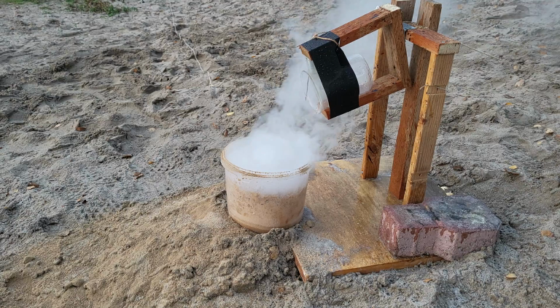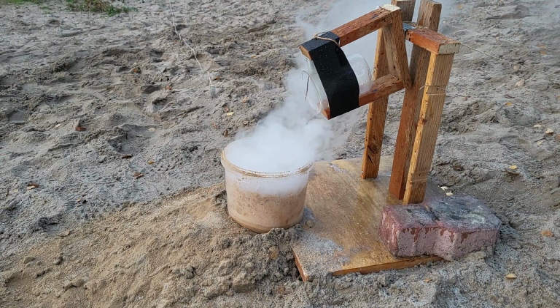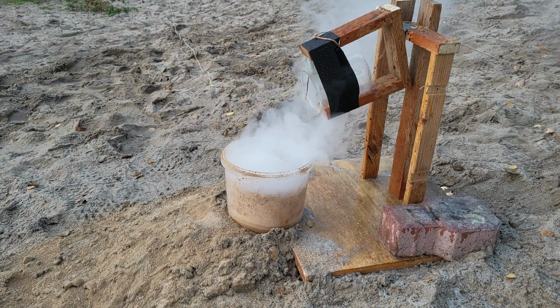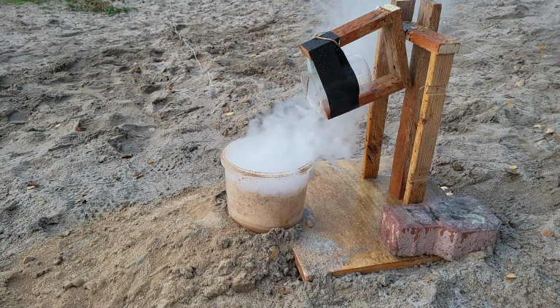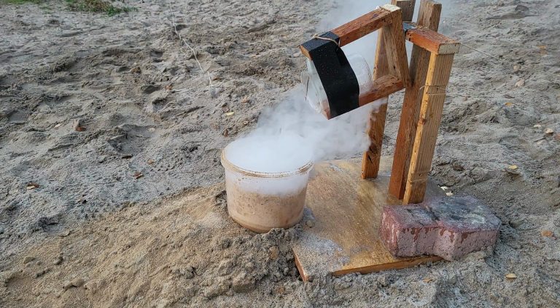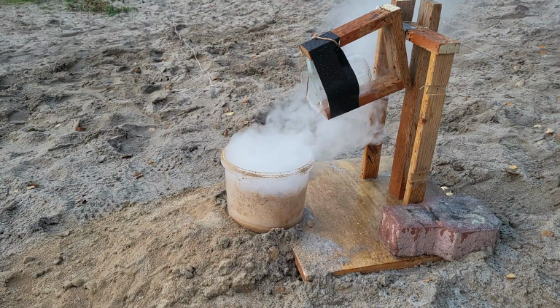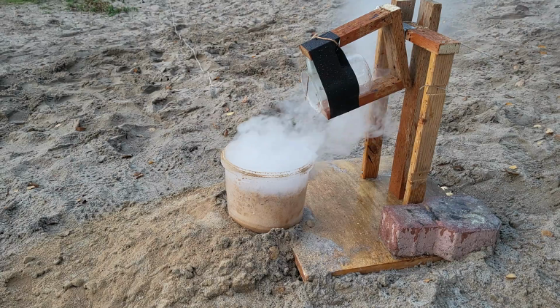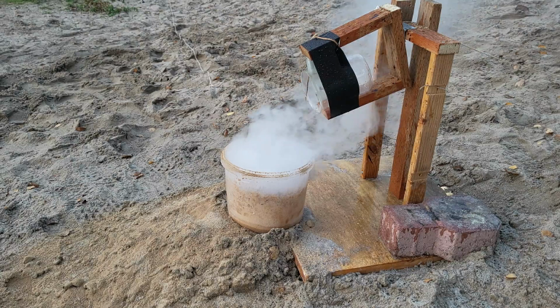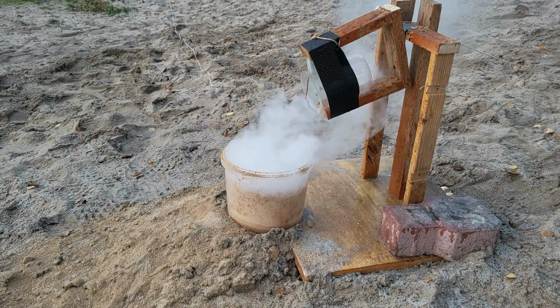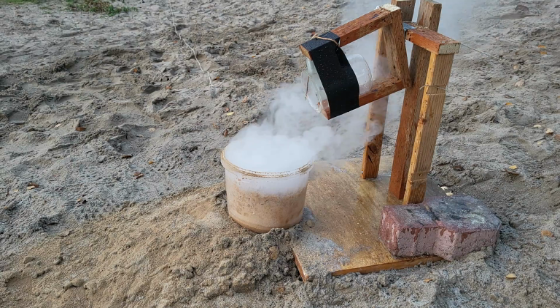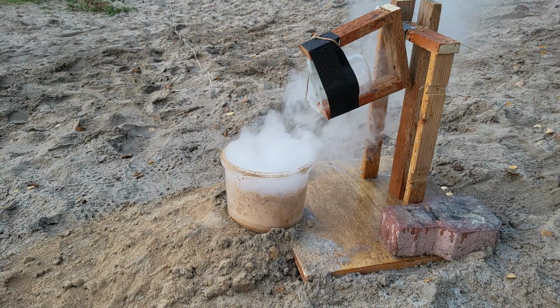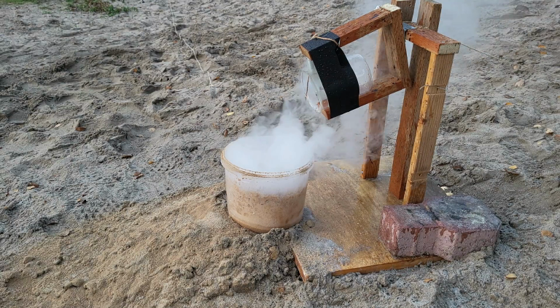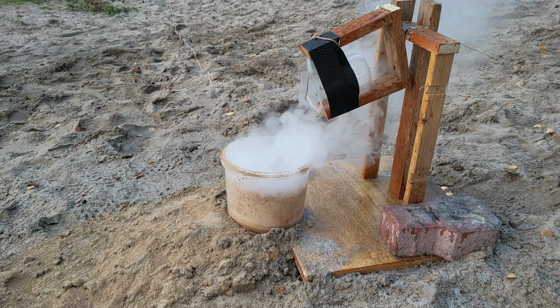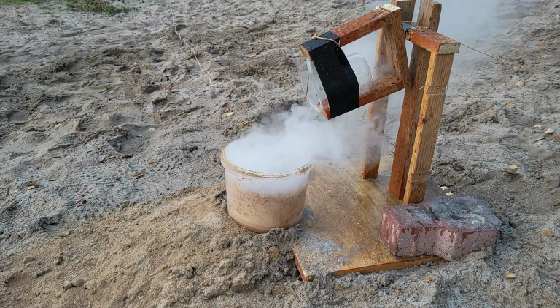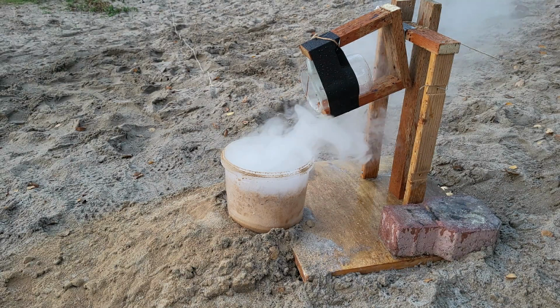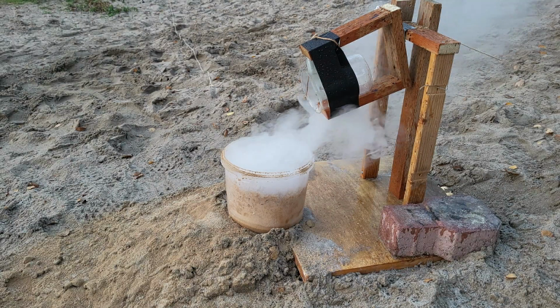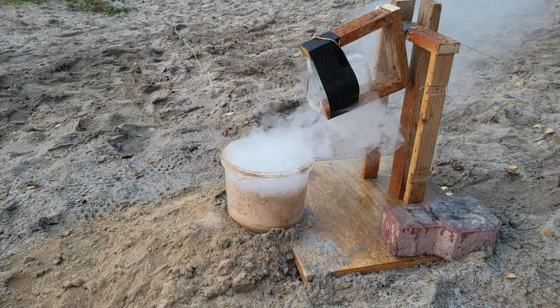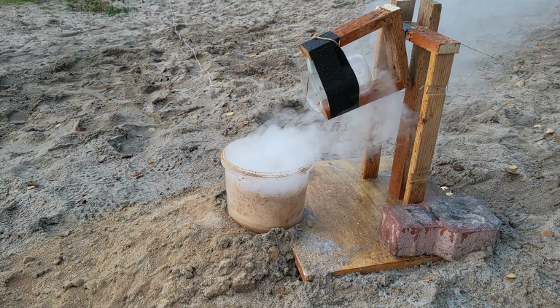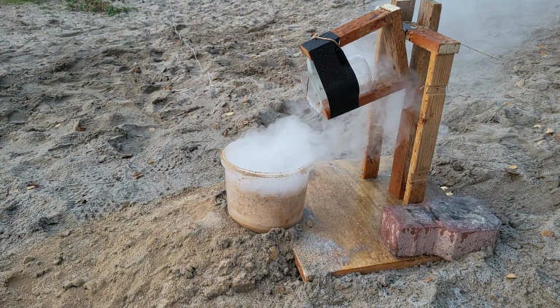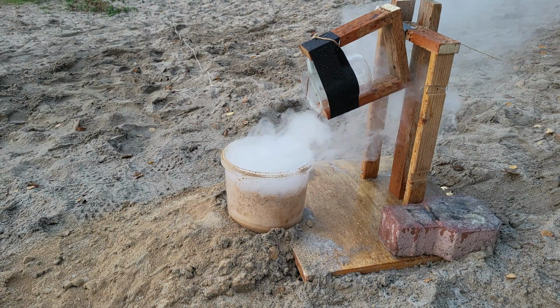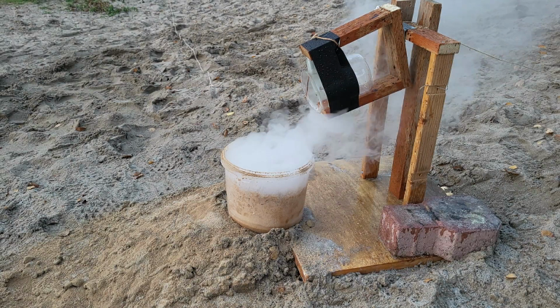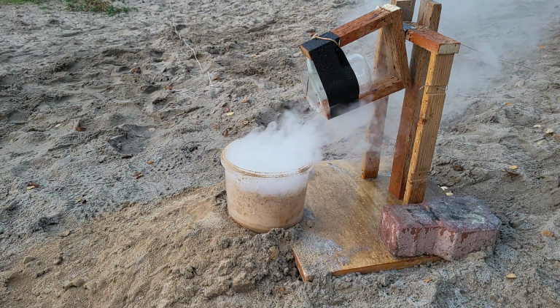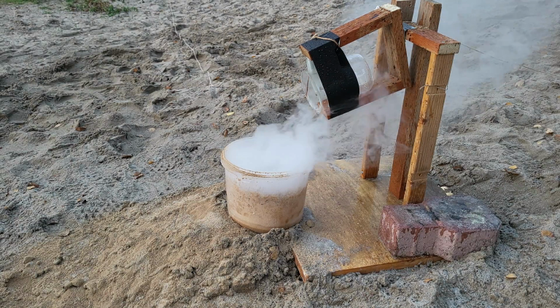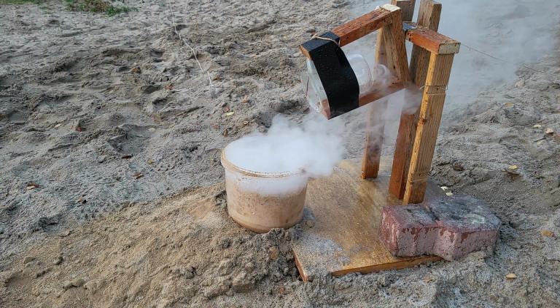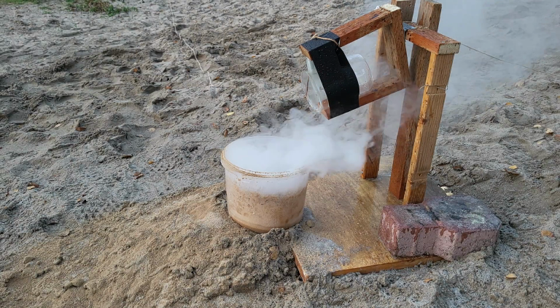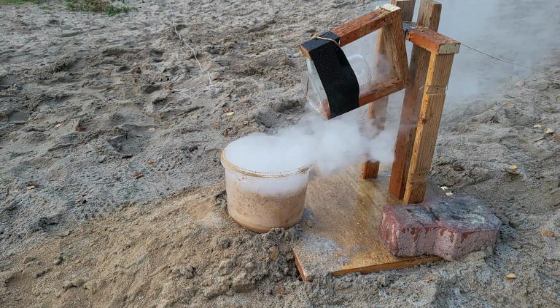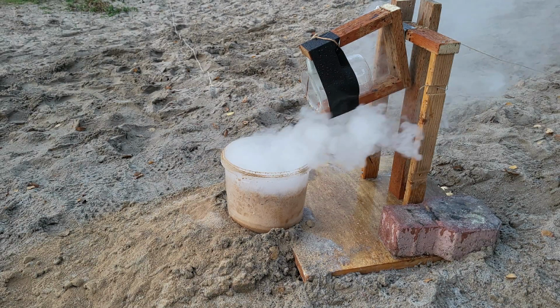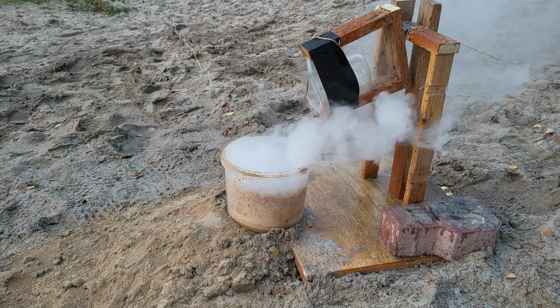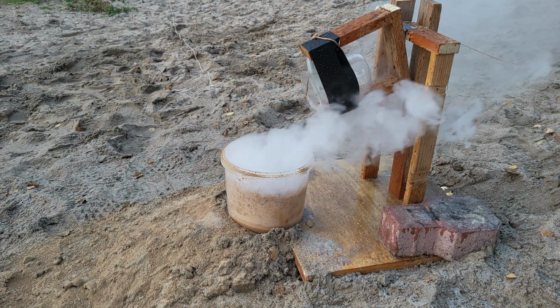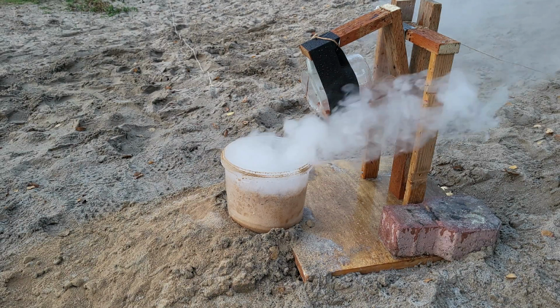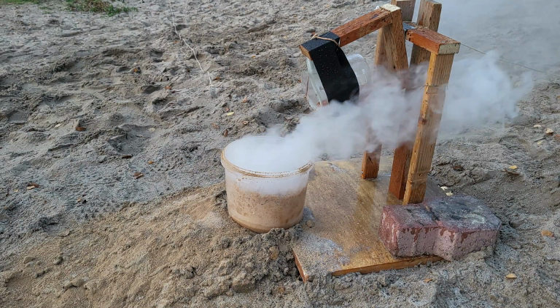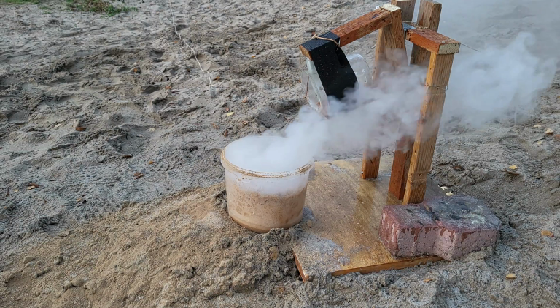Neutralizing the leftover acid is no joke either. Even after adding some water and calcium carbonate, this happened.